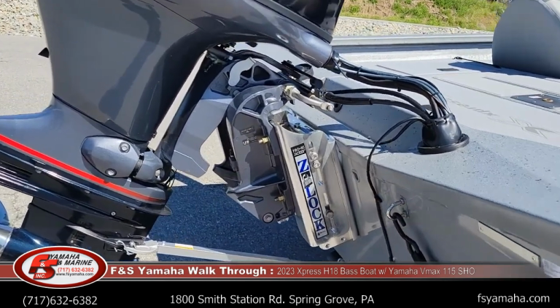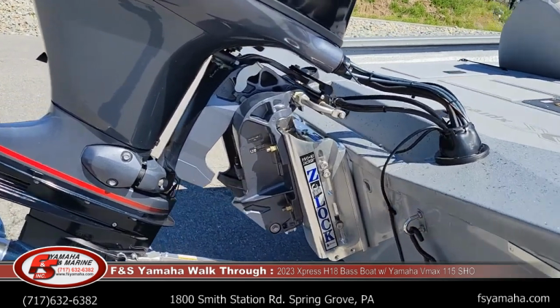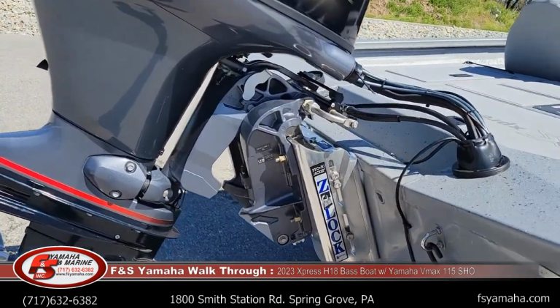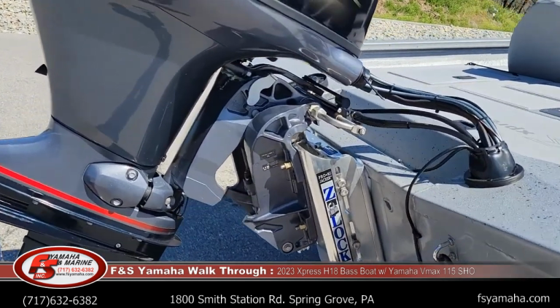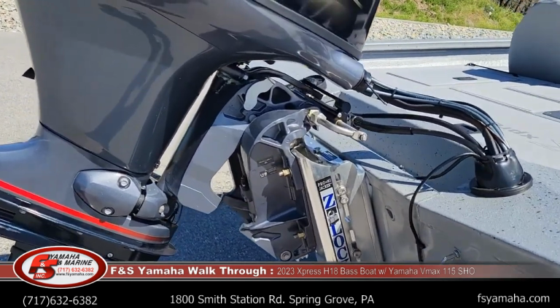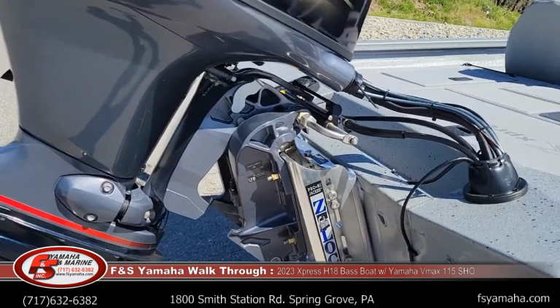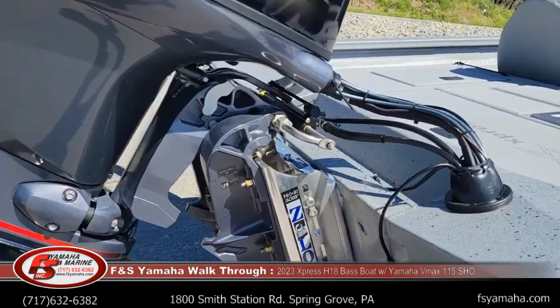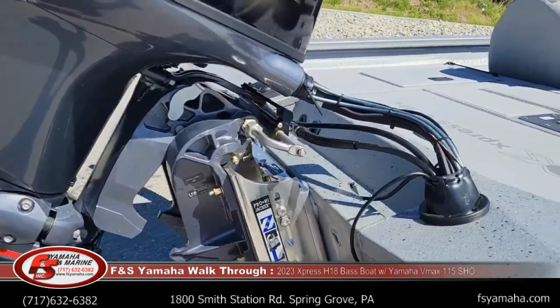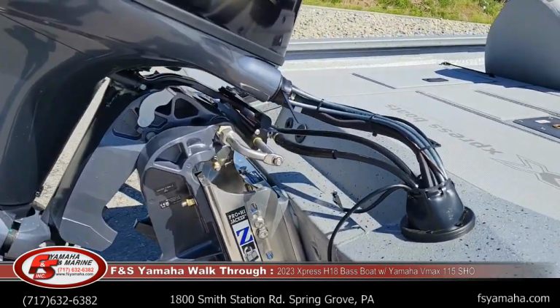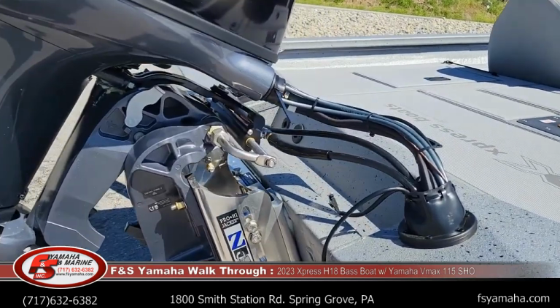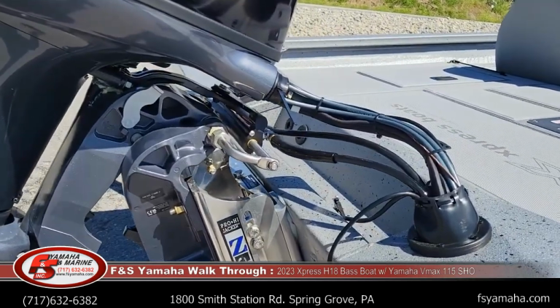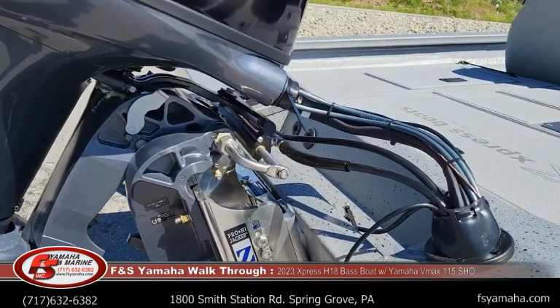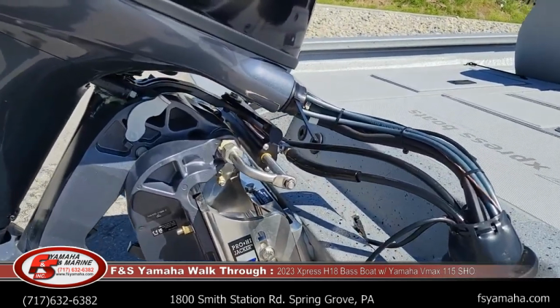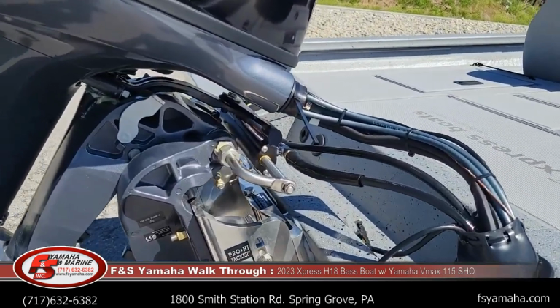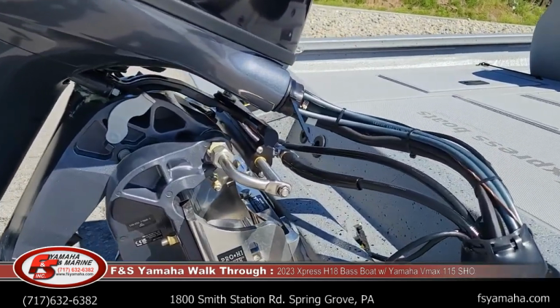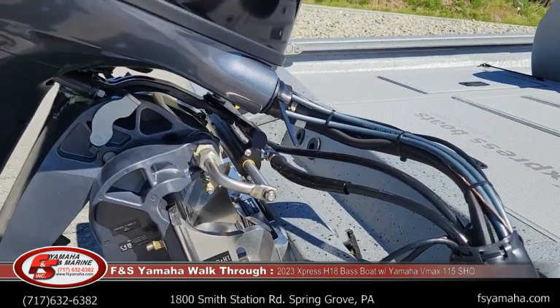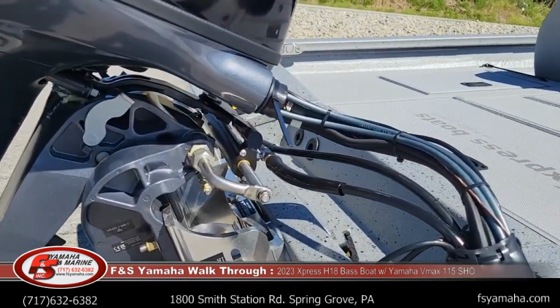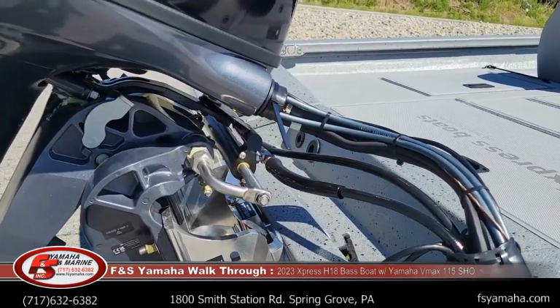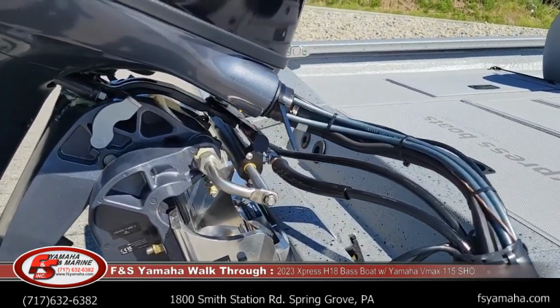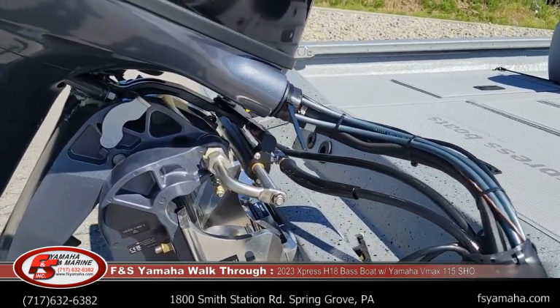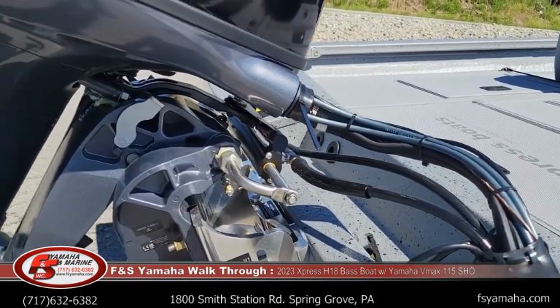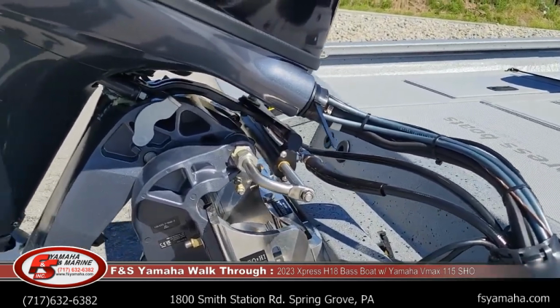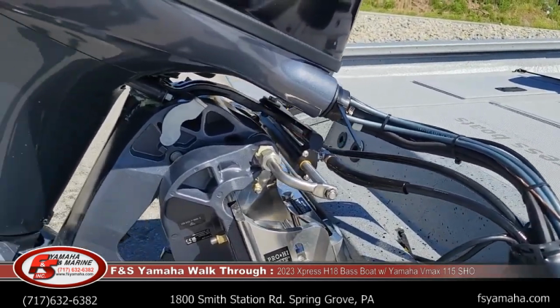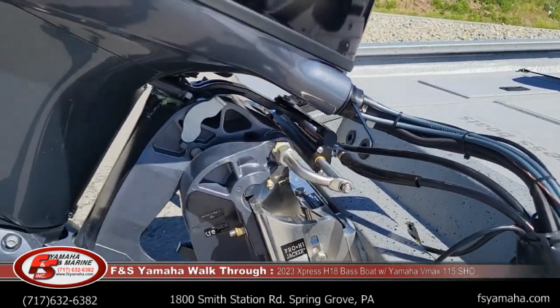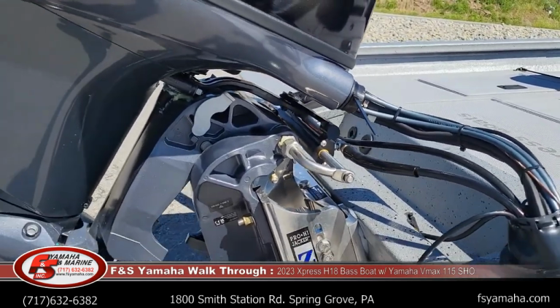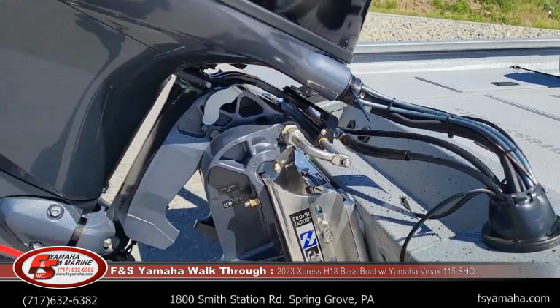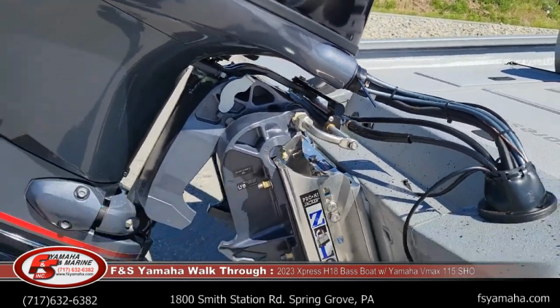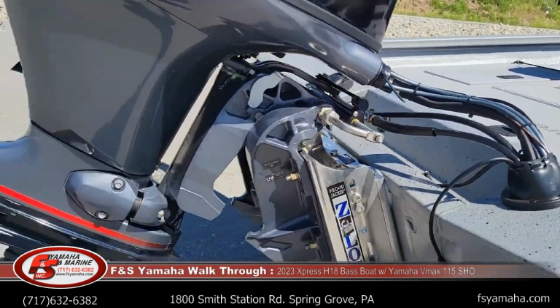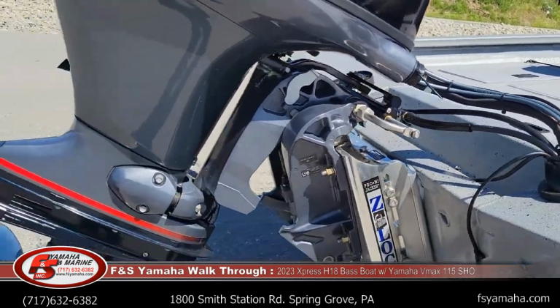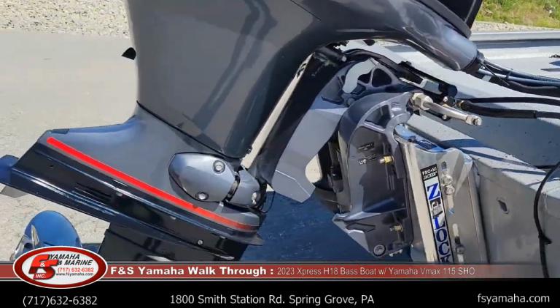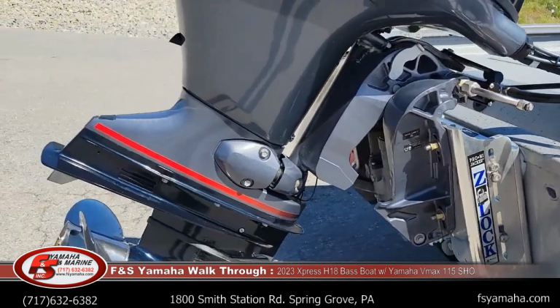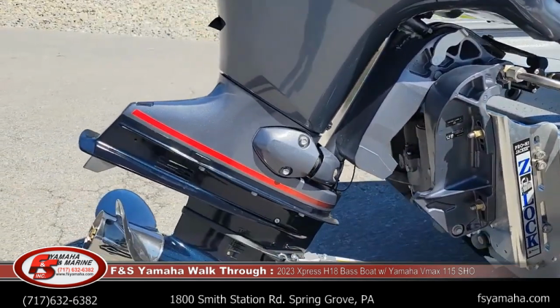Other upgrades include Baystar hydraulic steering and a stainless prop.